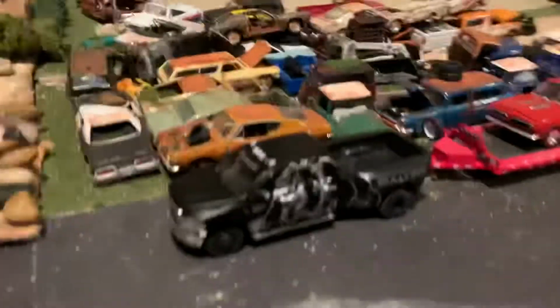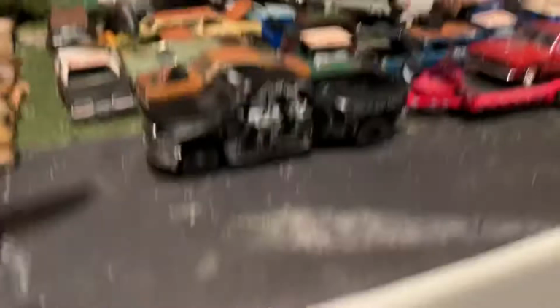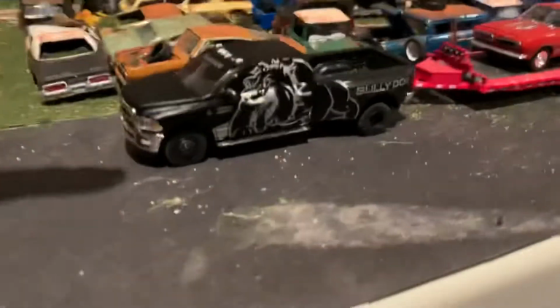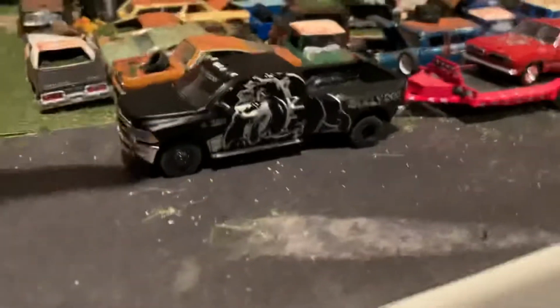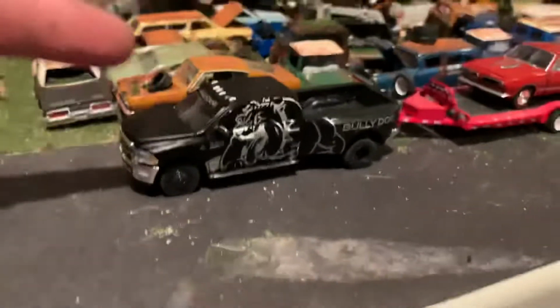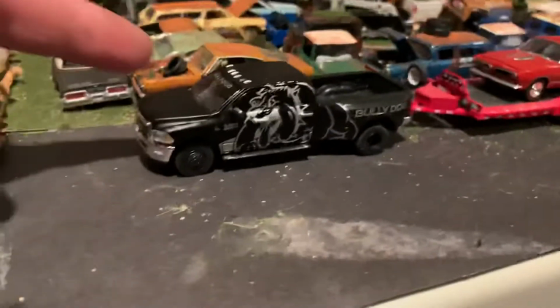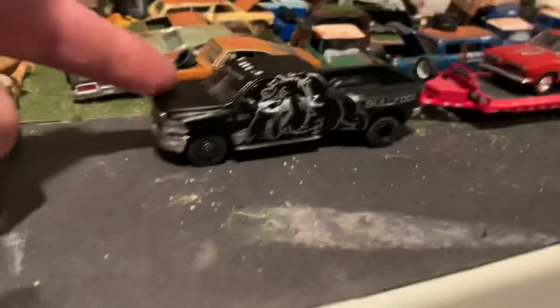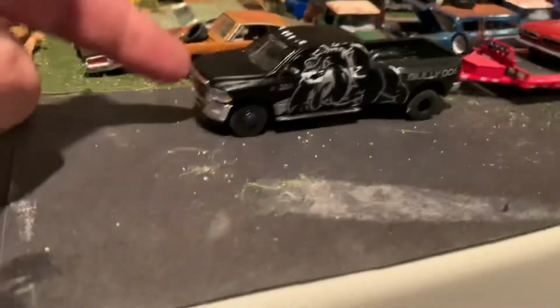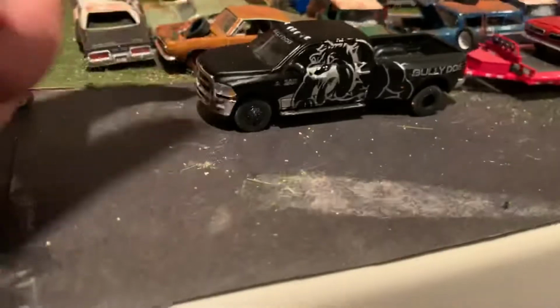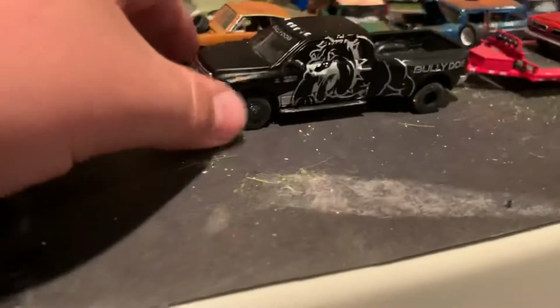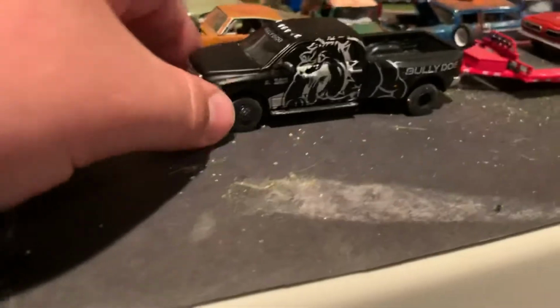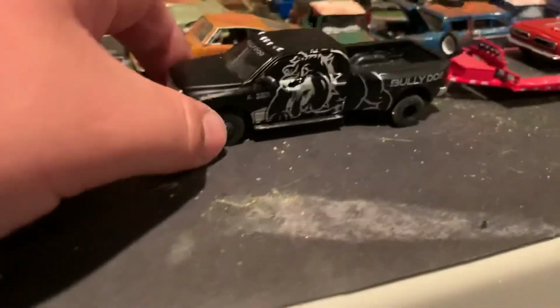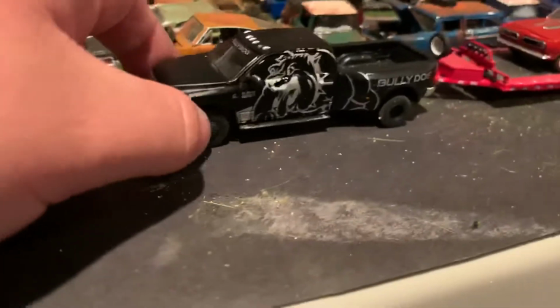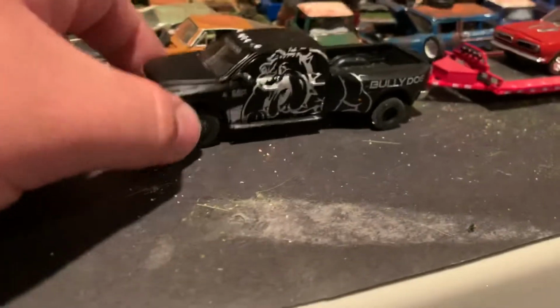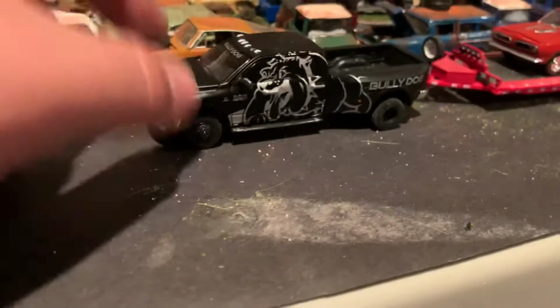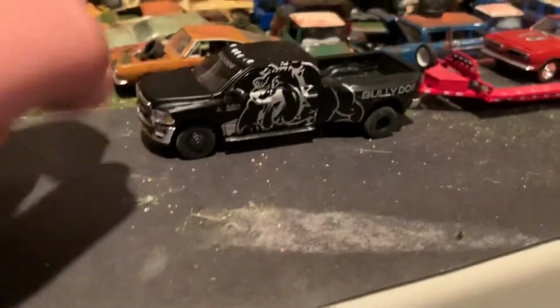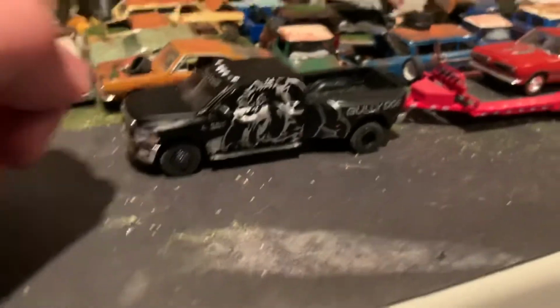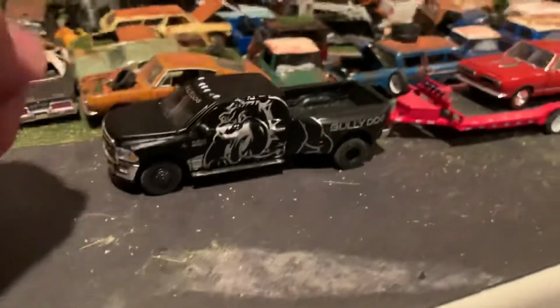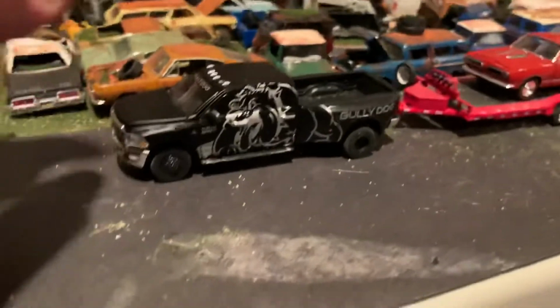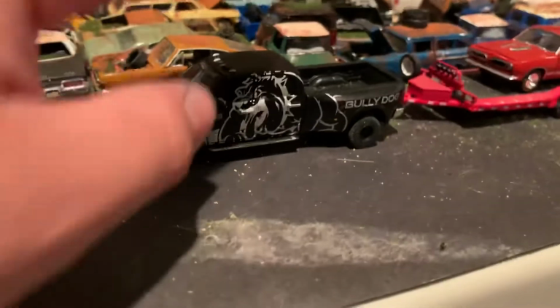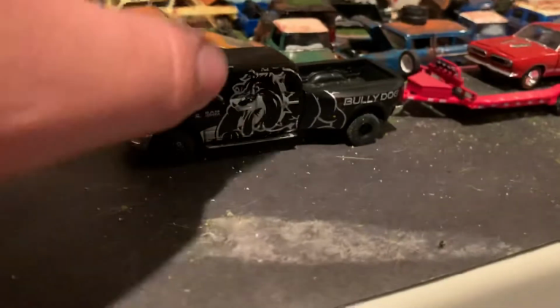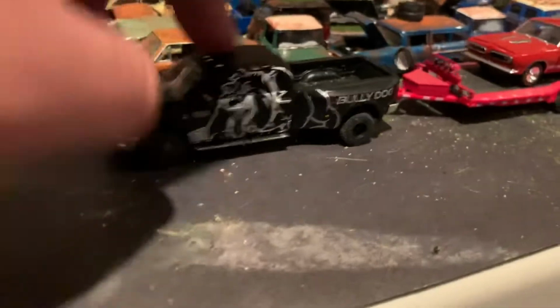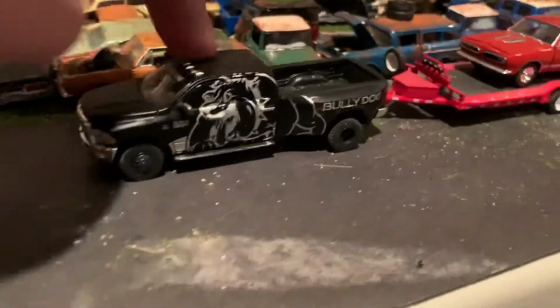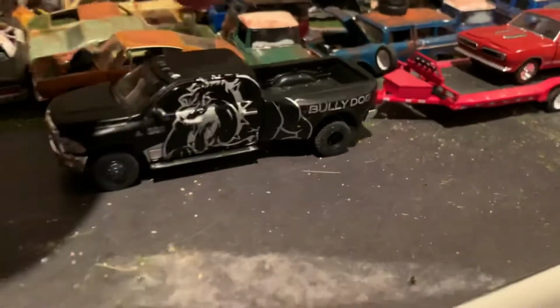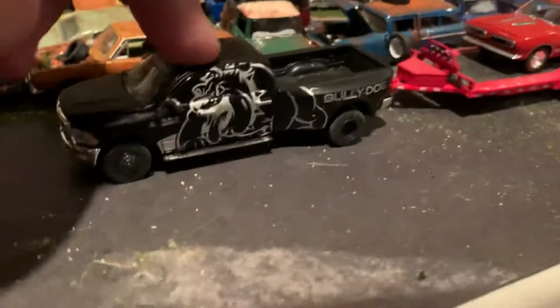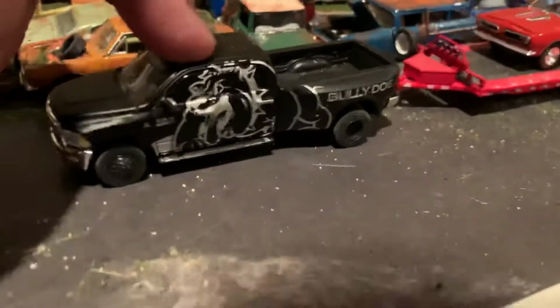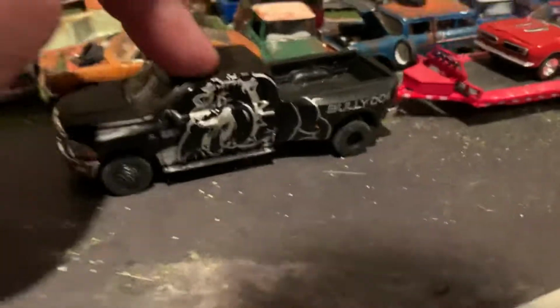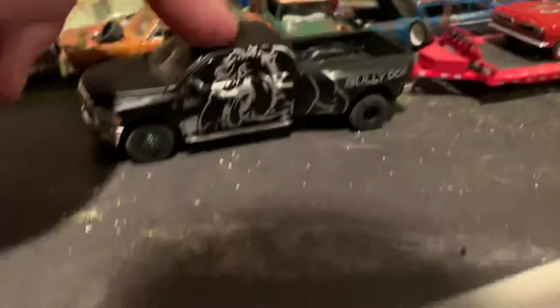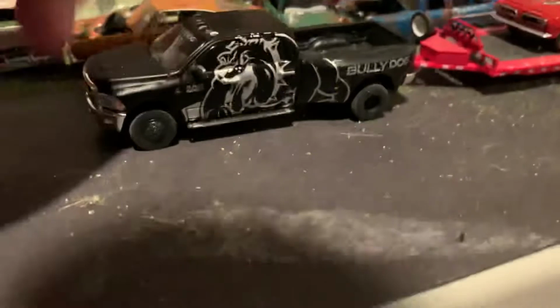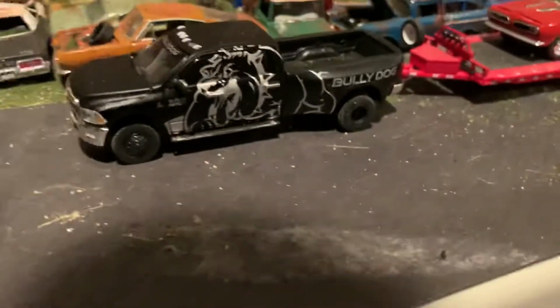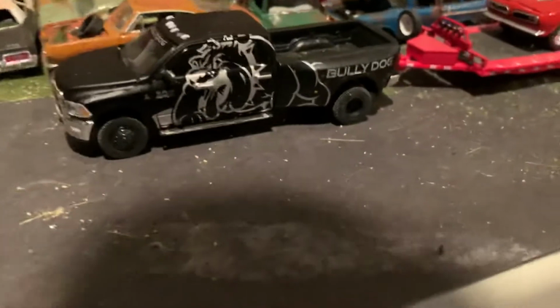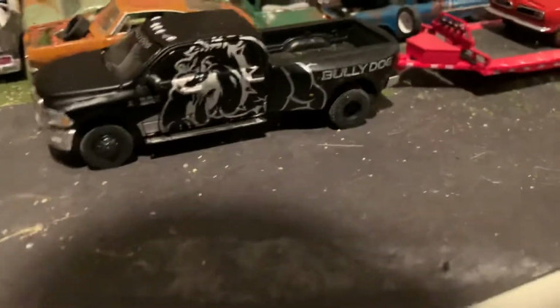First off, I finally found the Greenlight Dually Drivers. That's kind of what got me back into doing this.